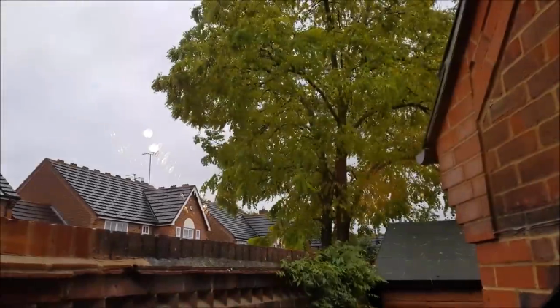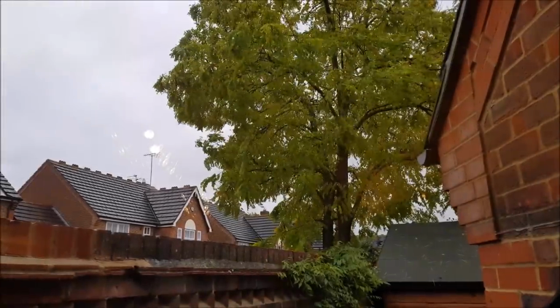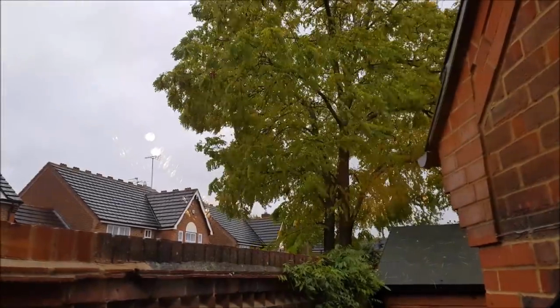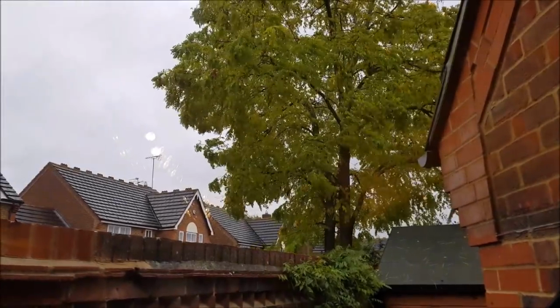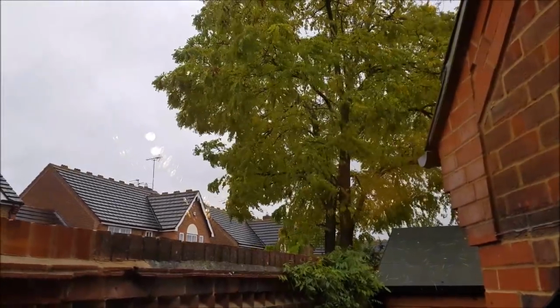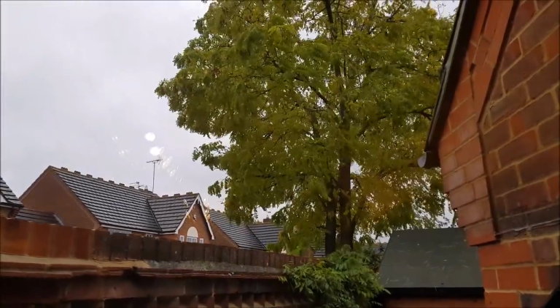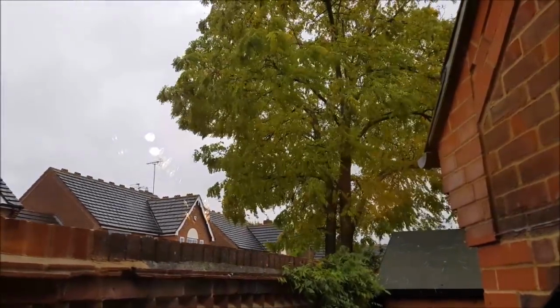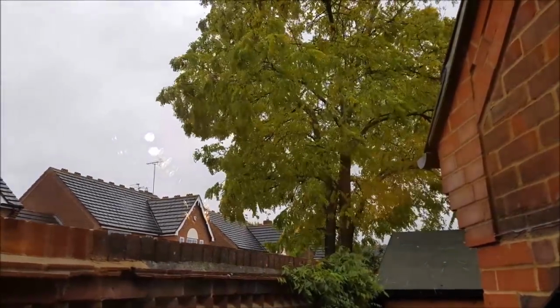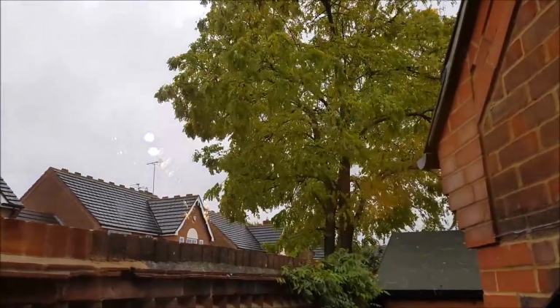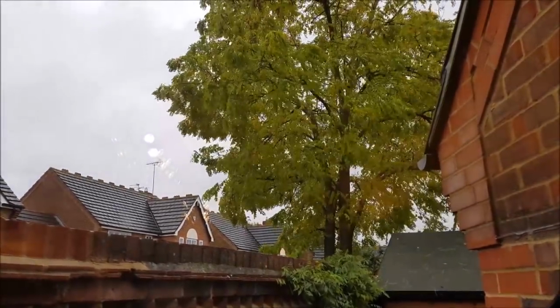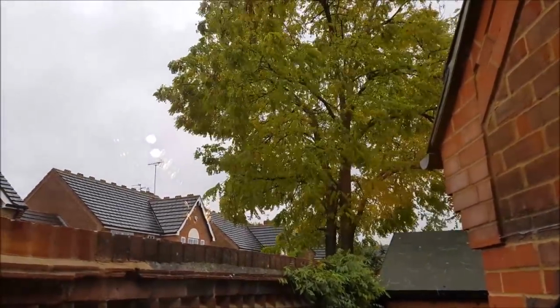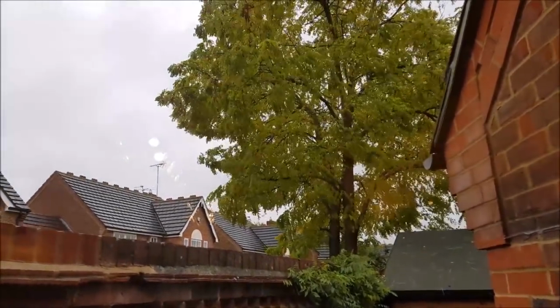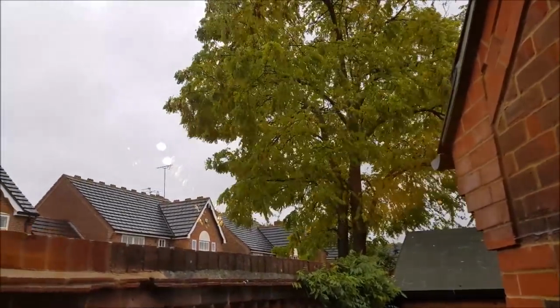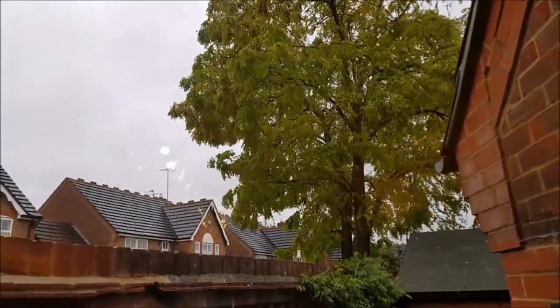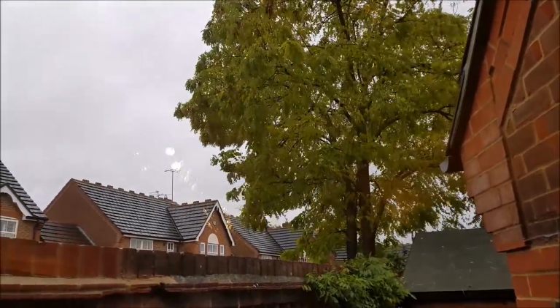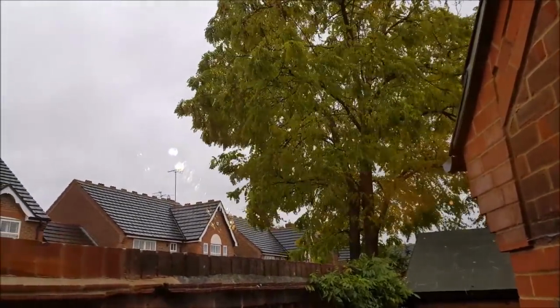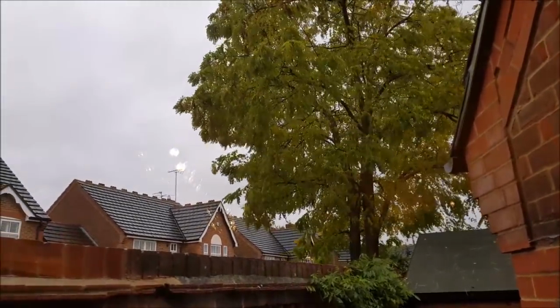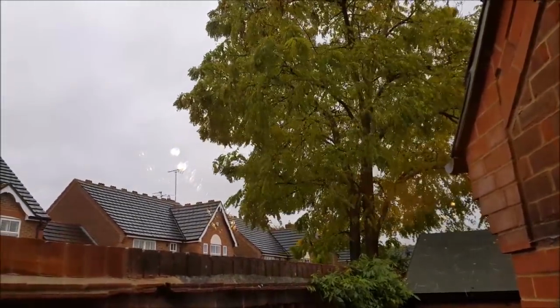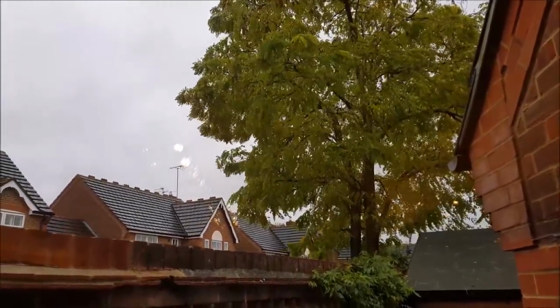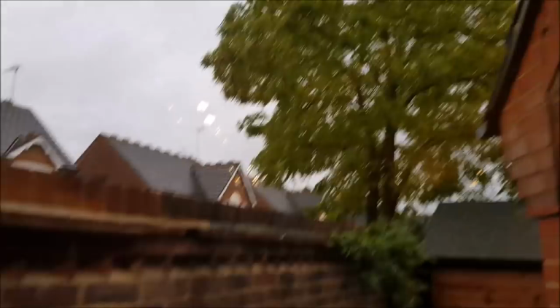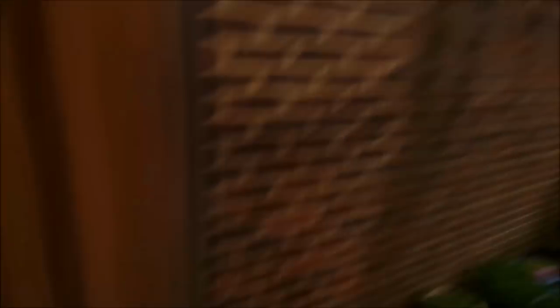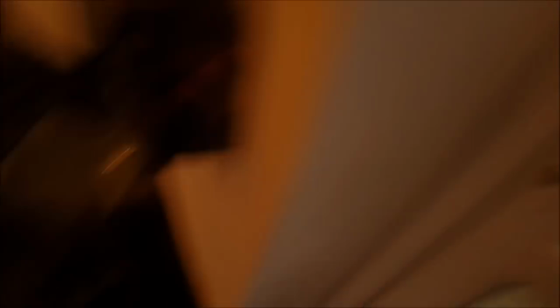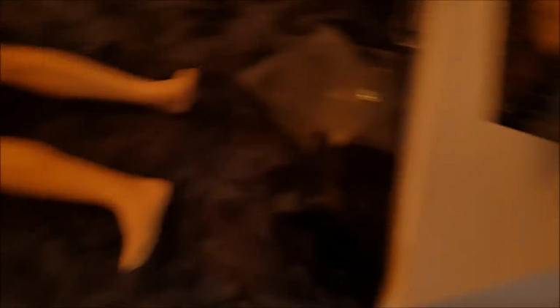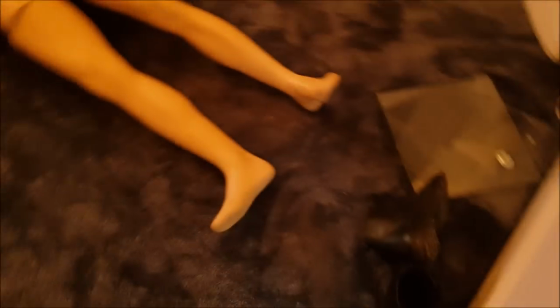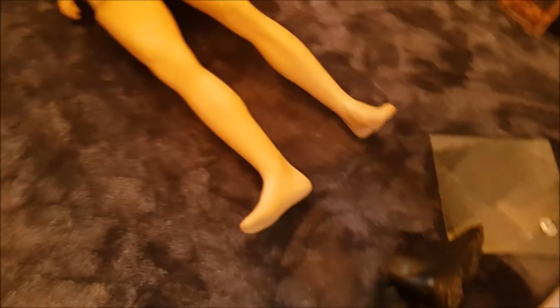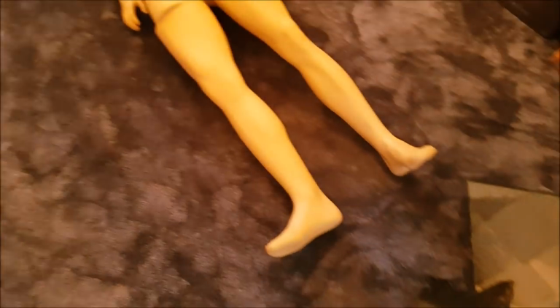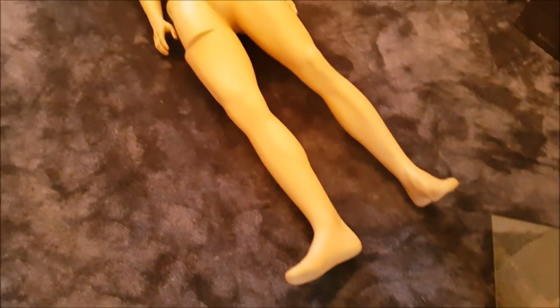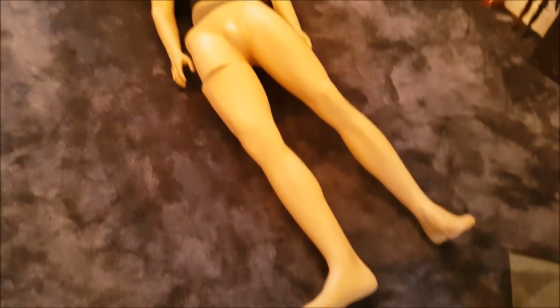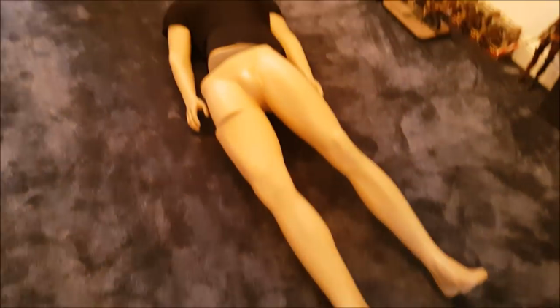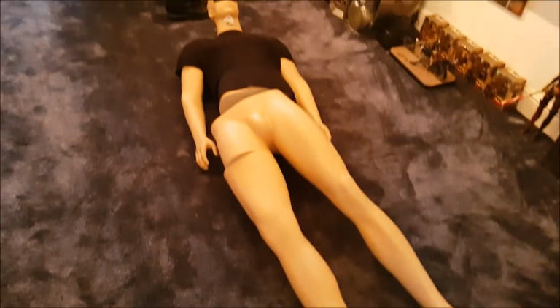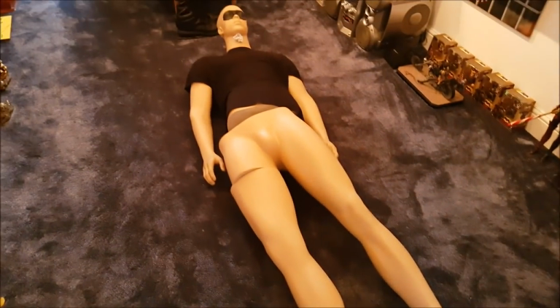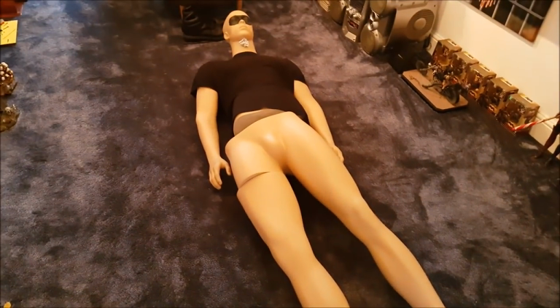It's a miserable day — it's raining, it's grey, it's windy, and it sucks — so let's stay indoors and do a review.